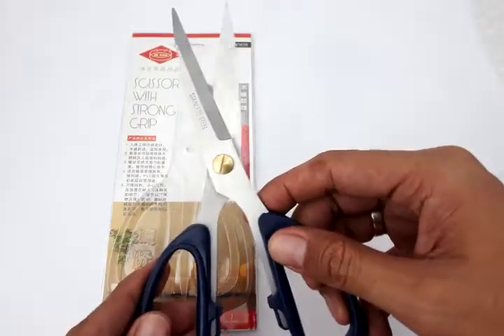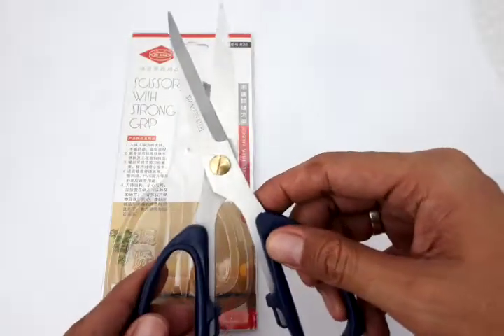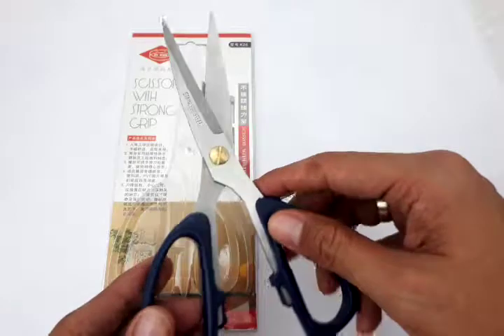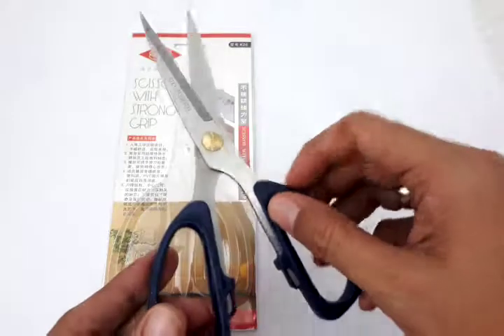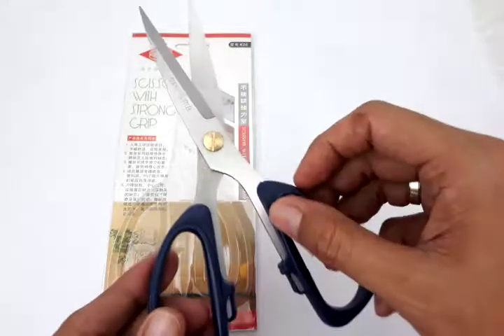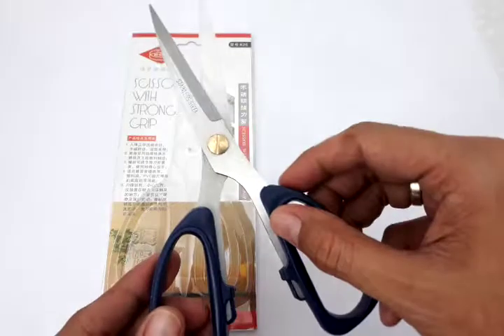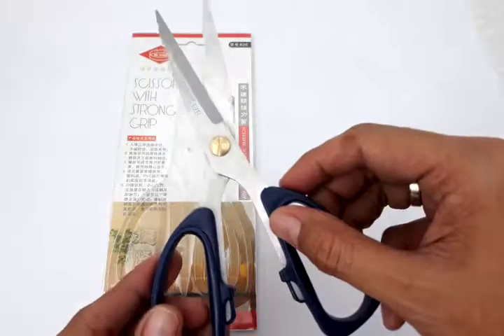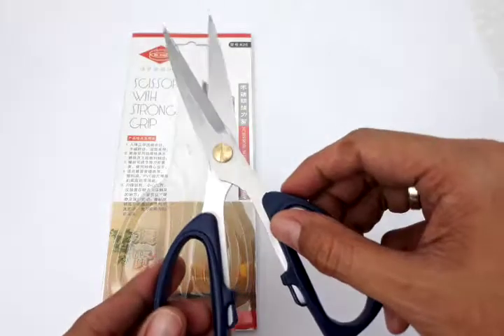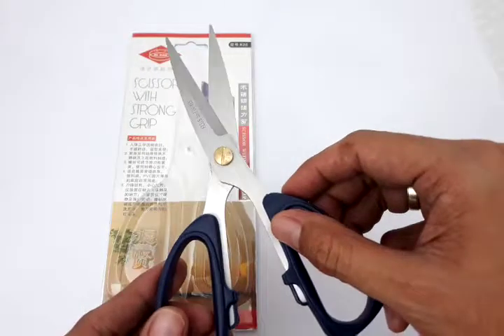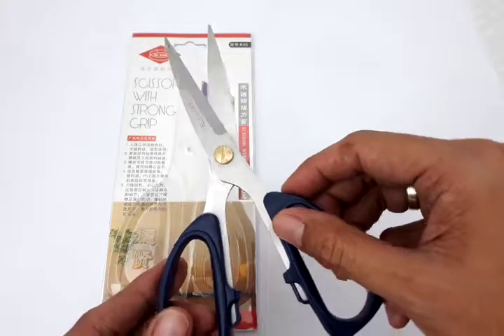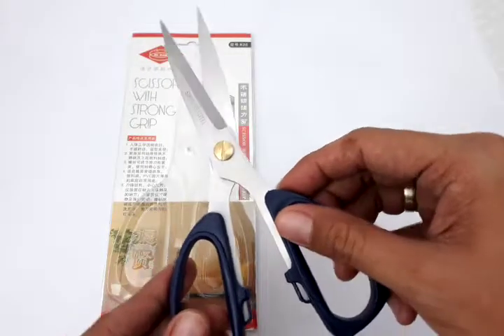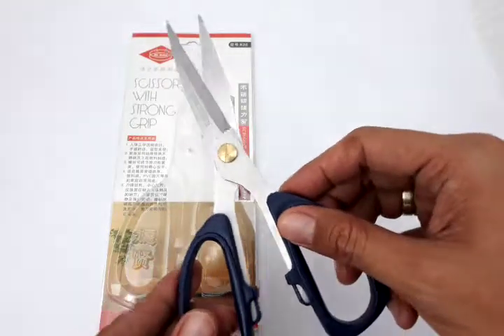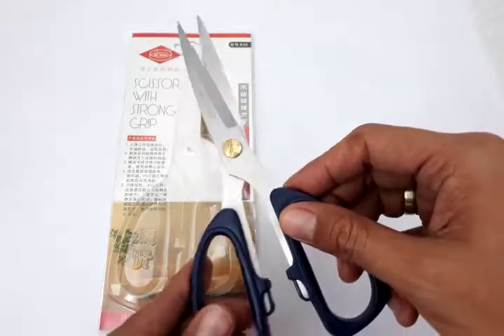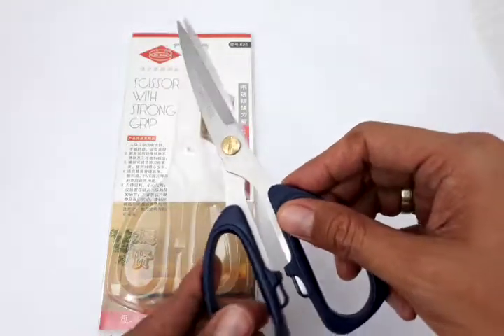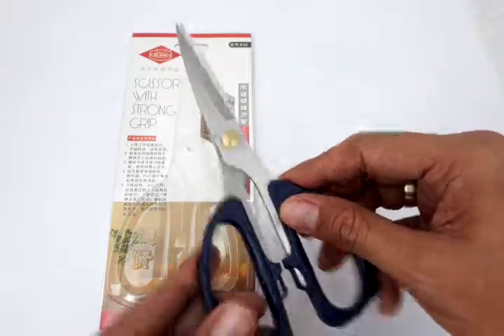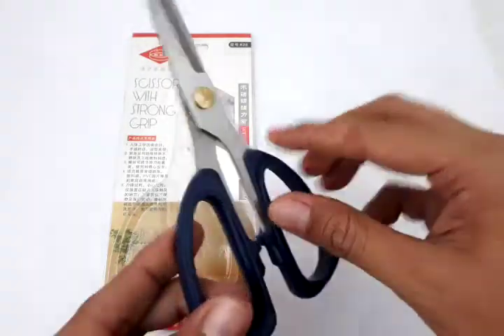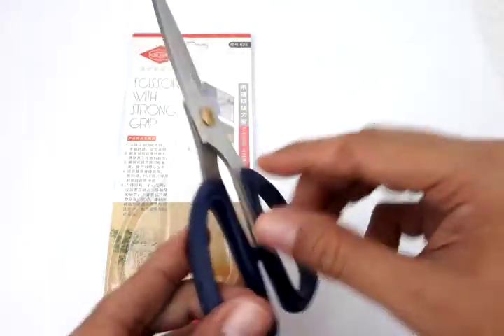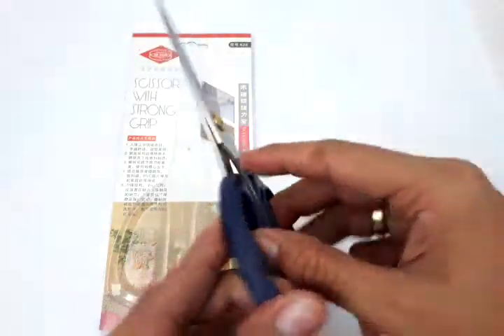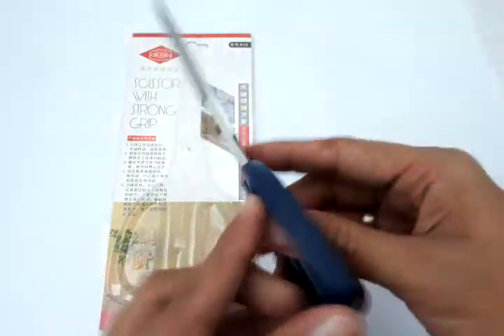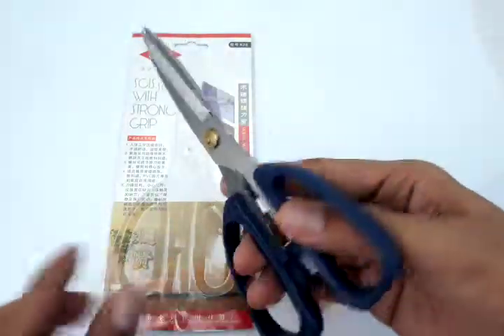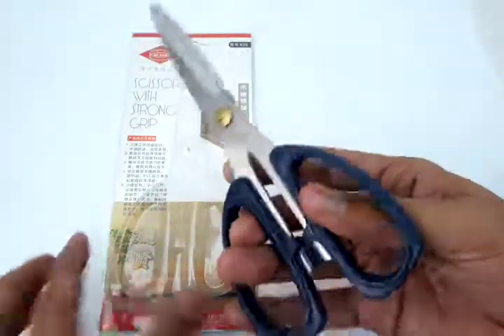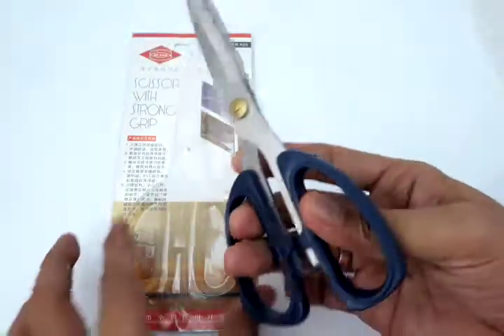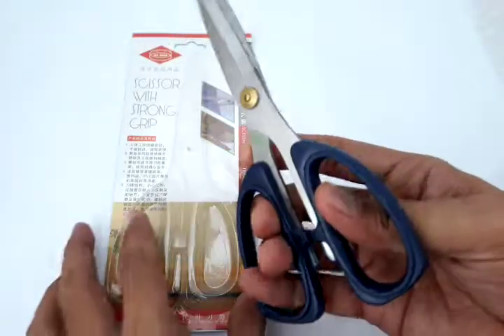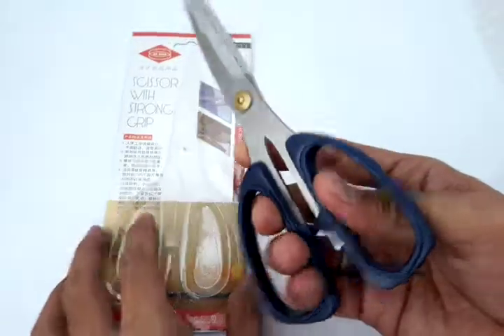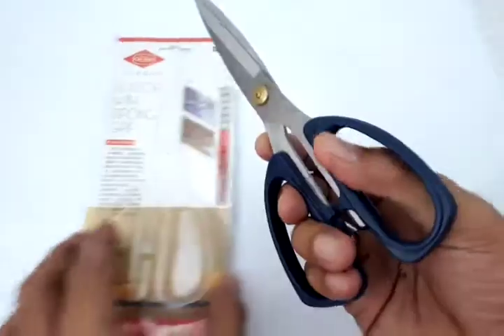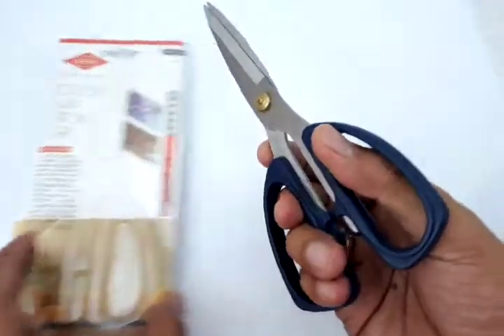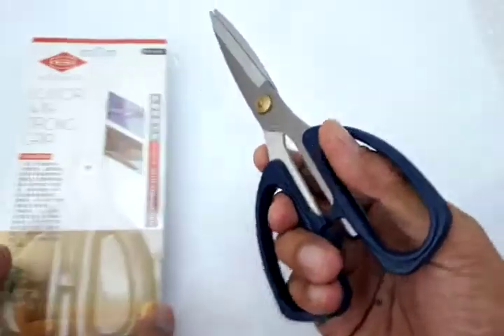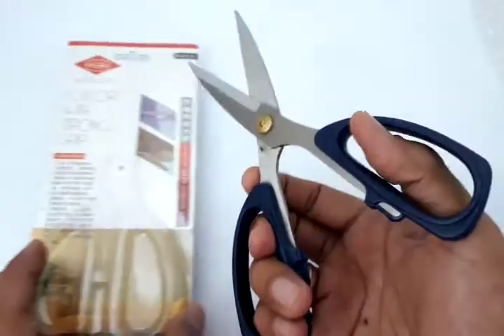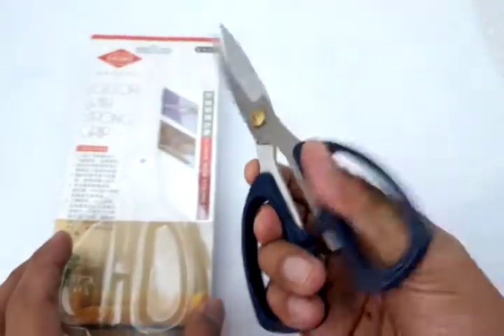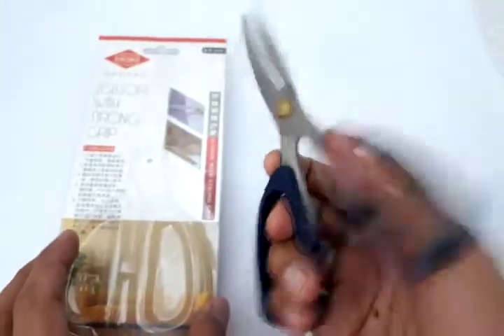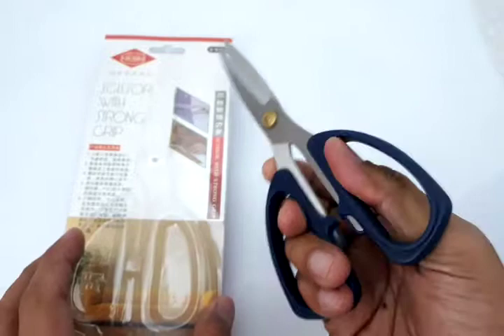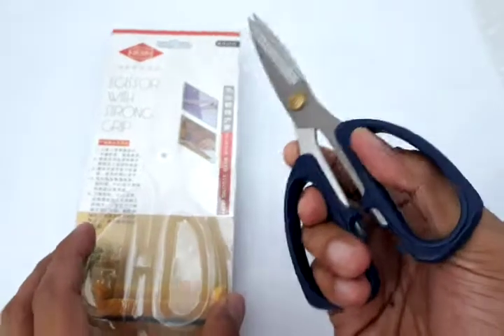This is a stainless steel scissor, very durable, very dependable, and very sharp.